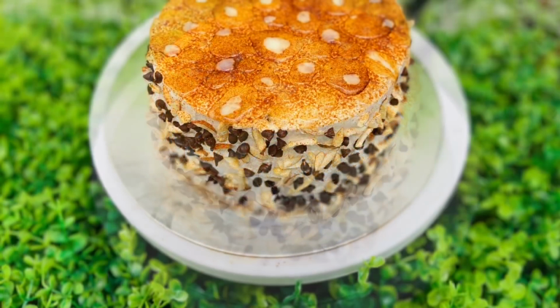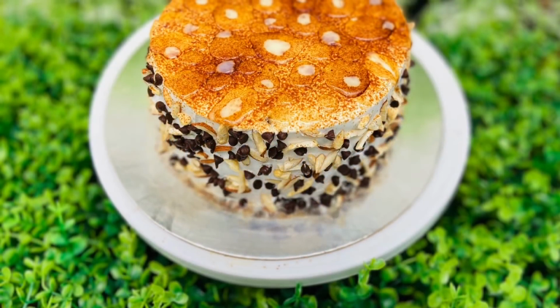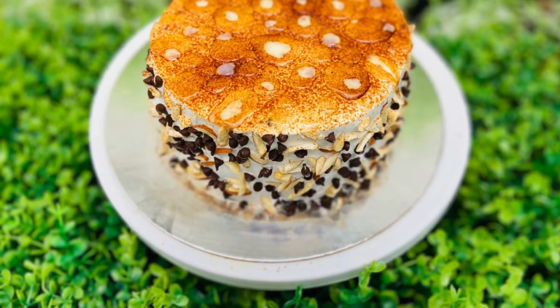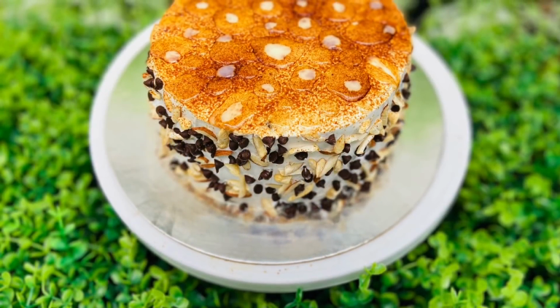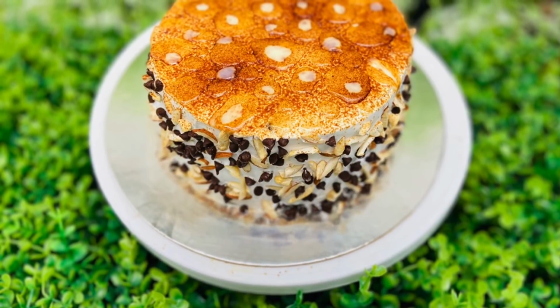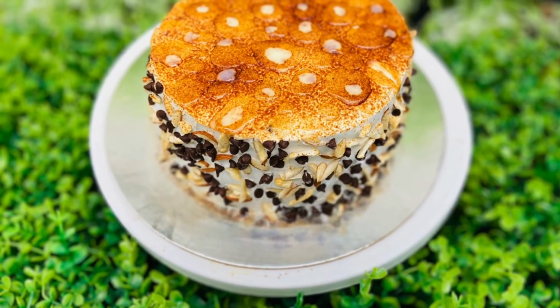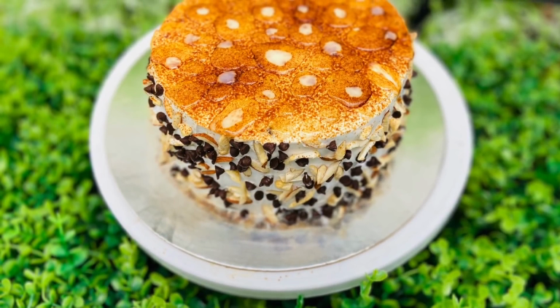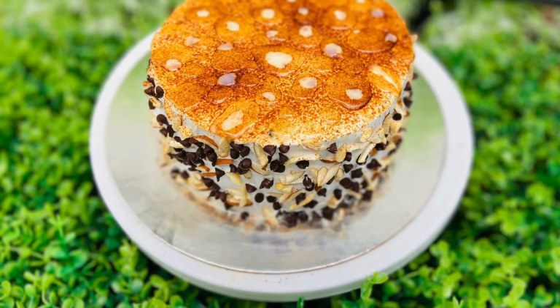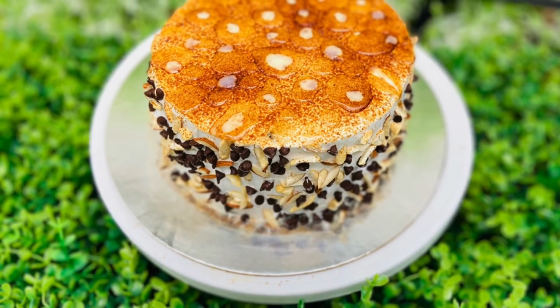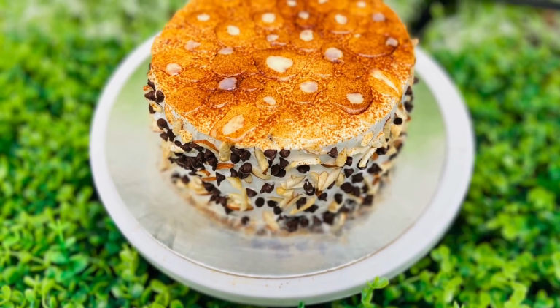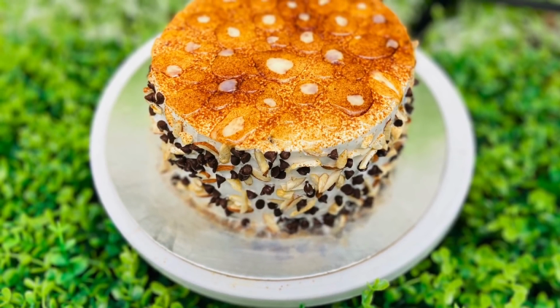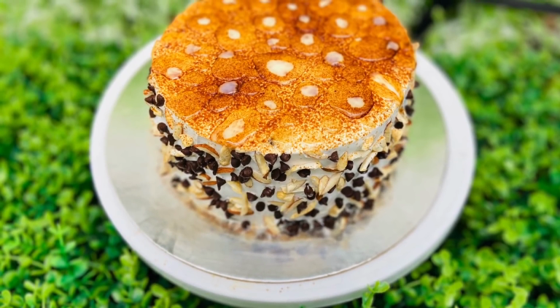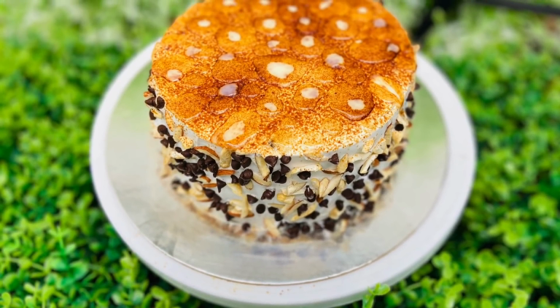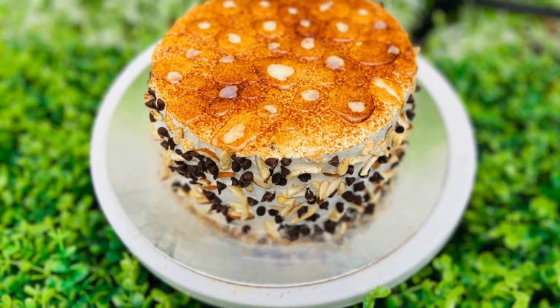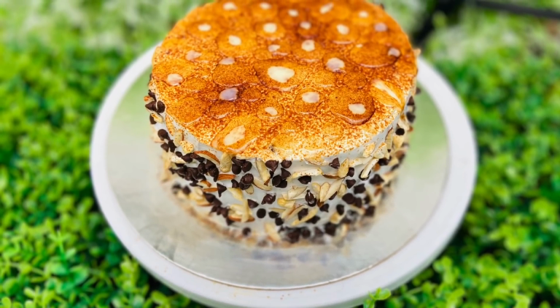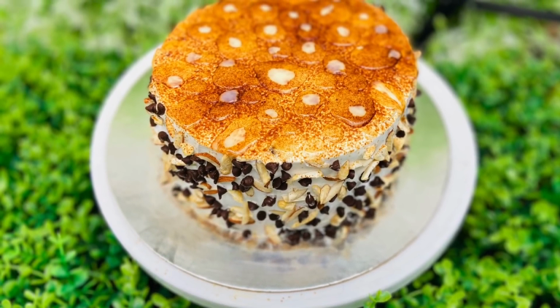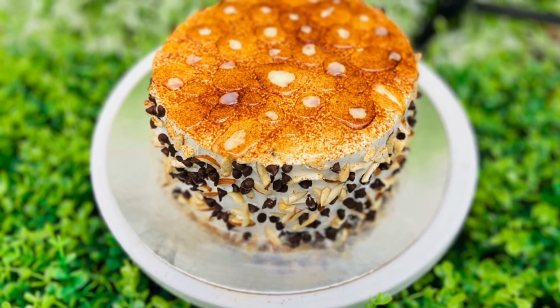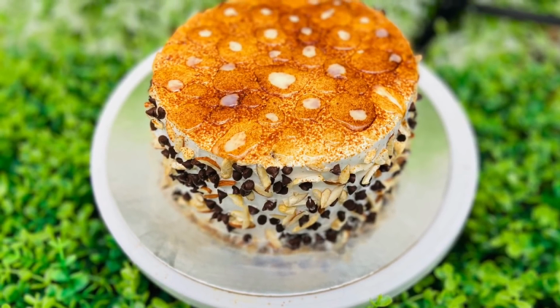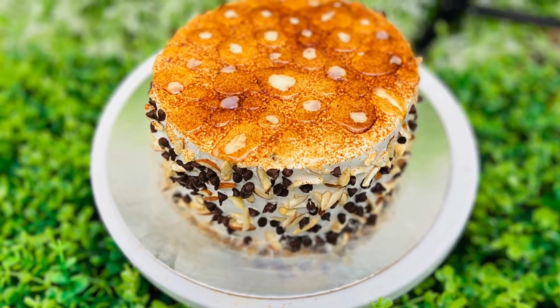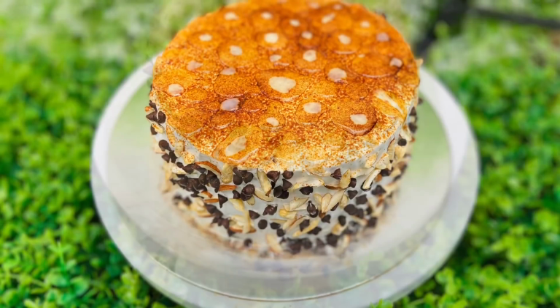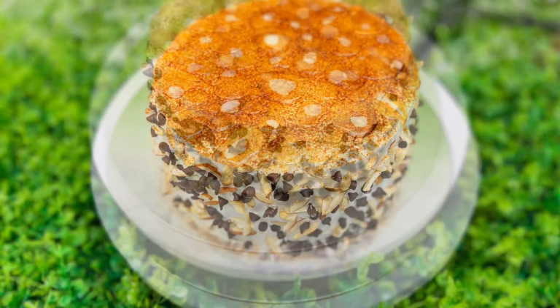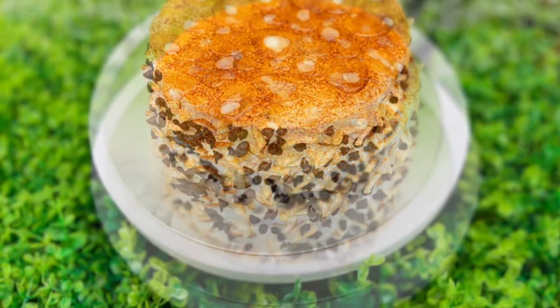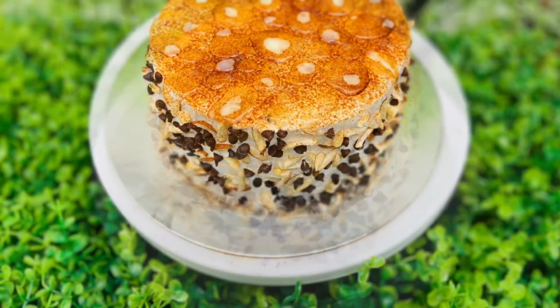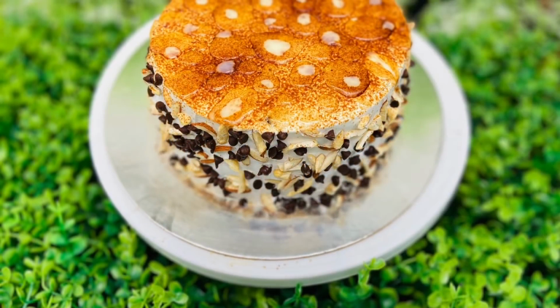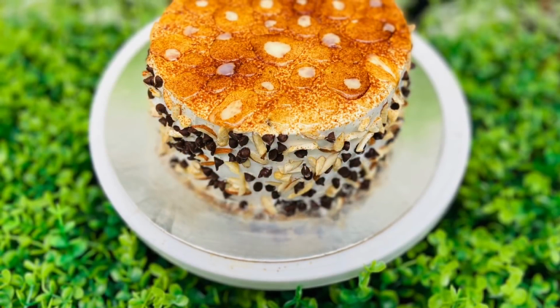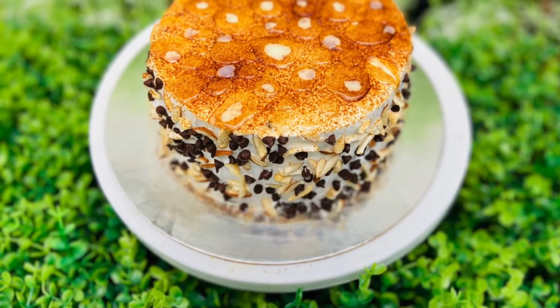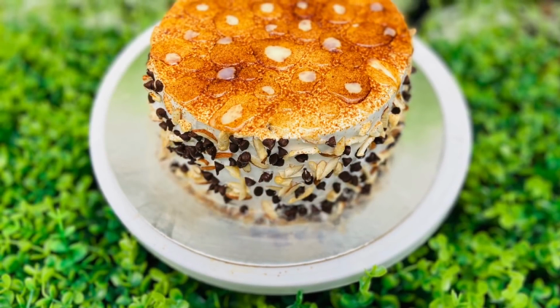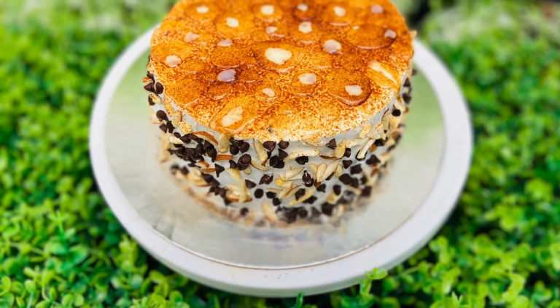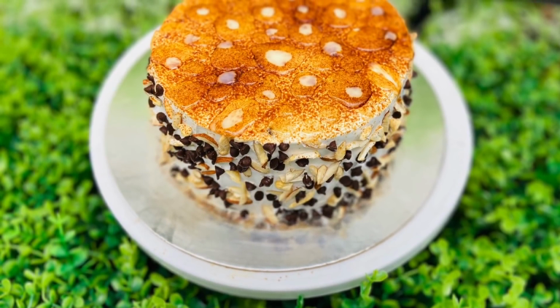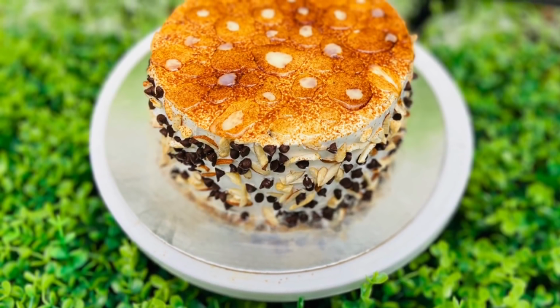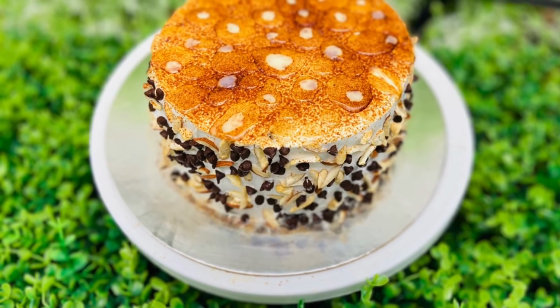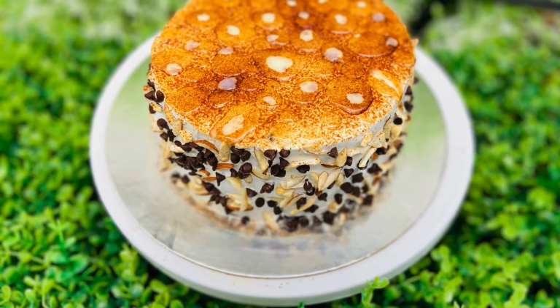Hi all, welcome back to my channel, Unique Eats. Today we have a recipe for a nutty bubble cake.